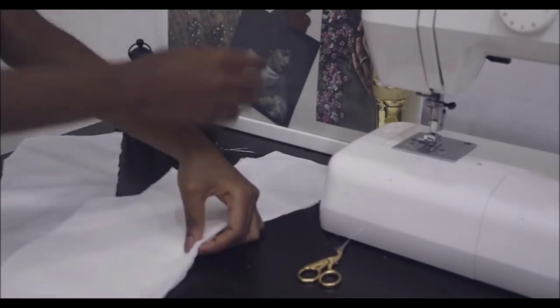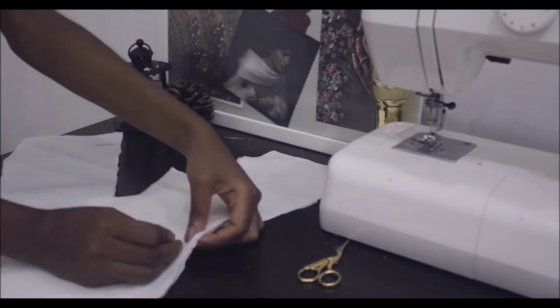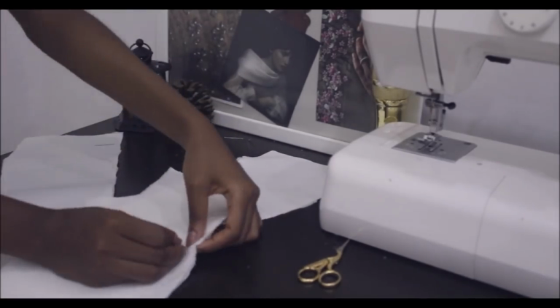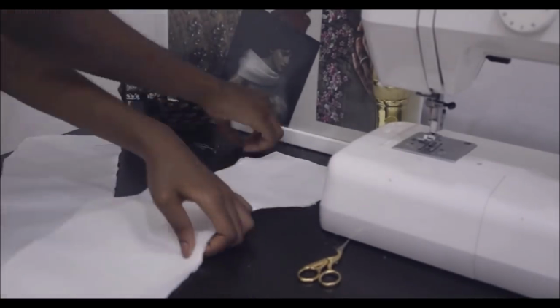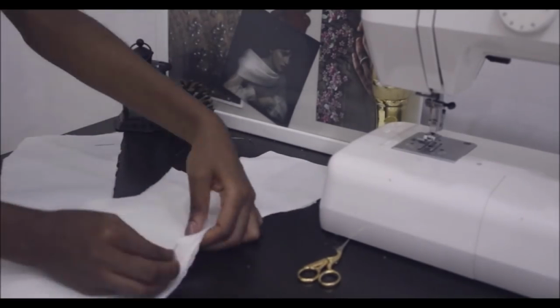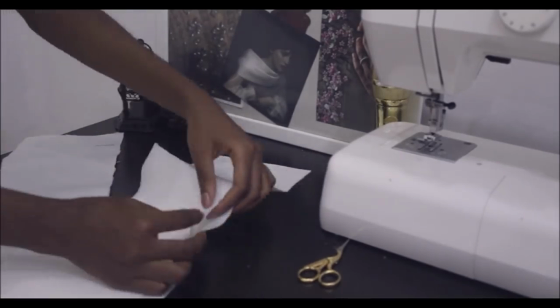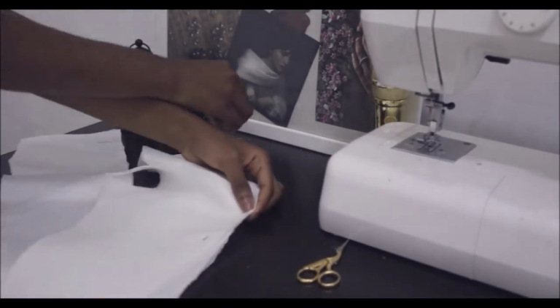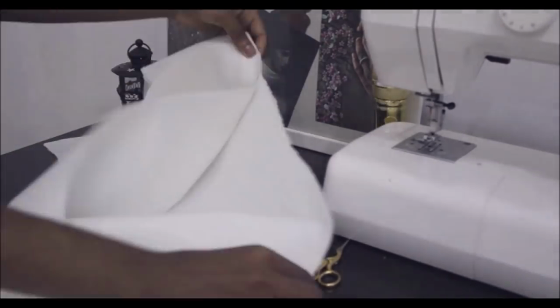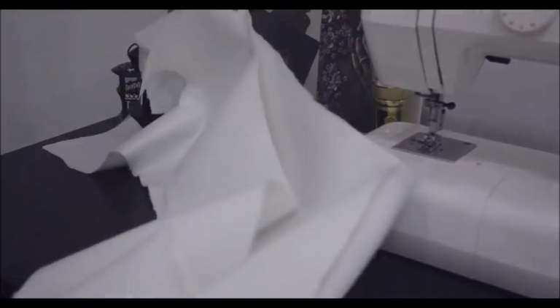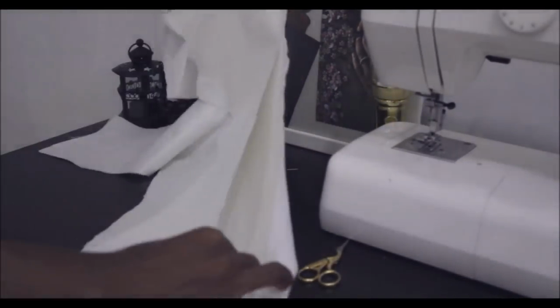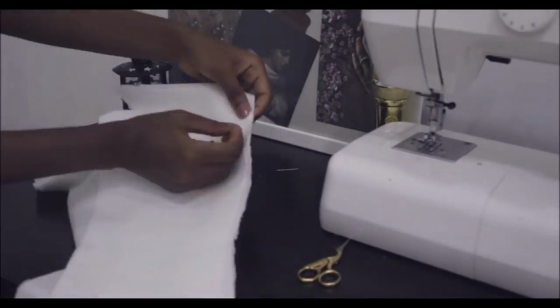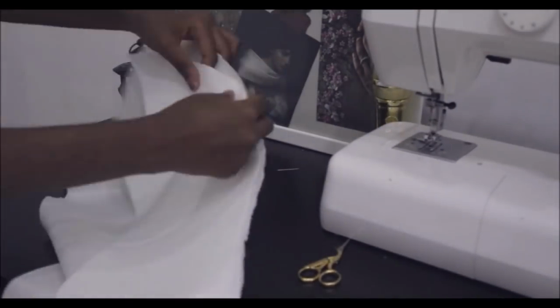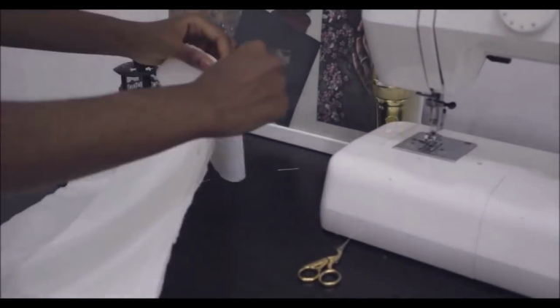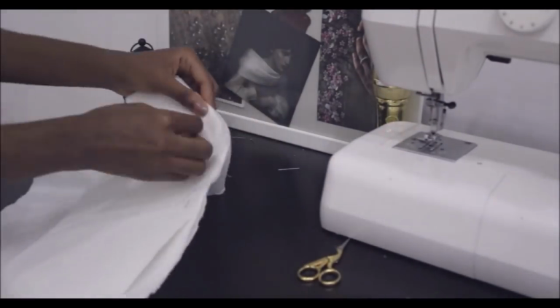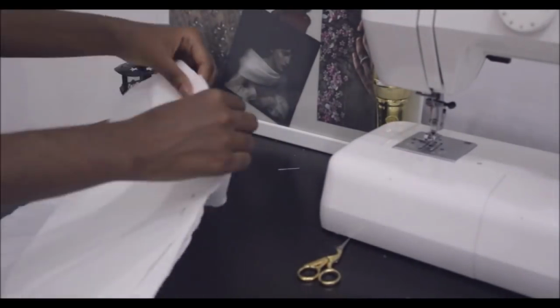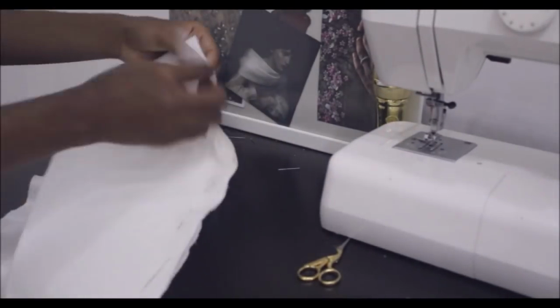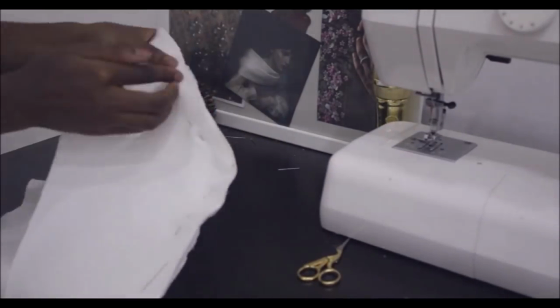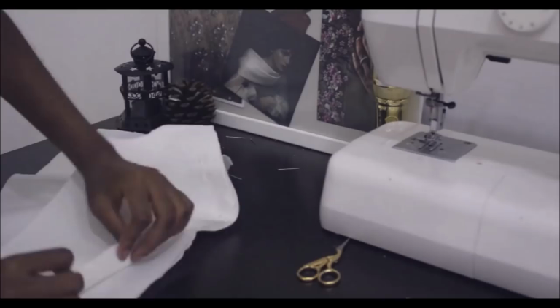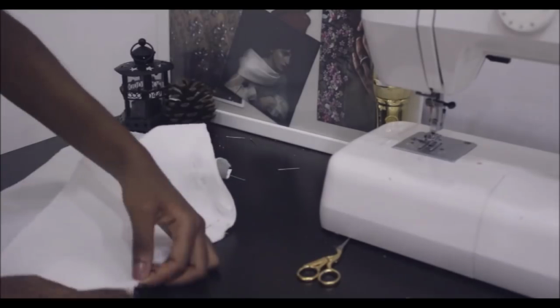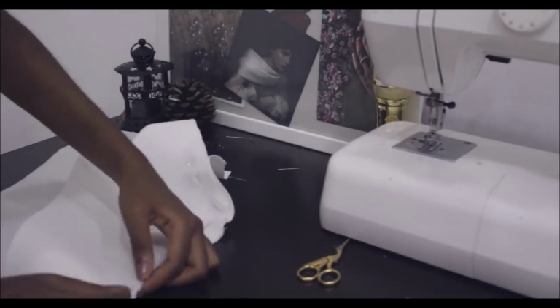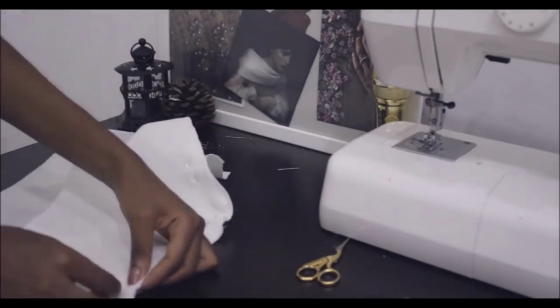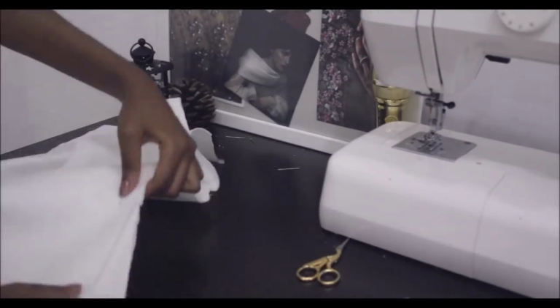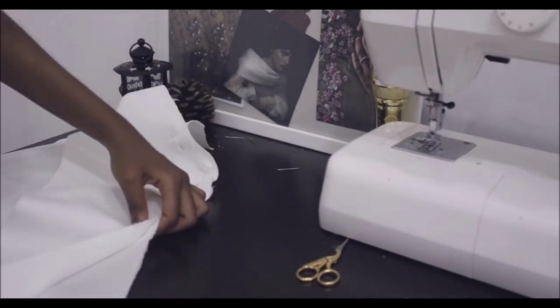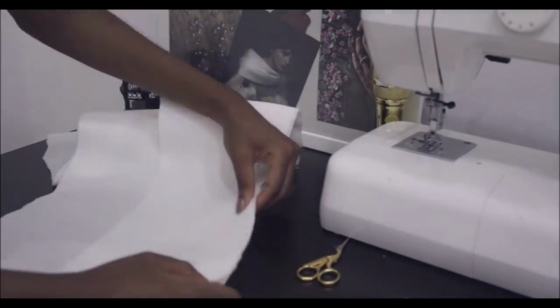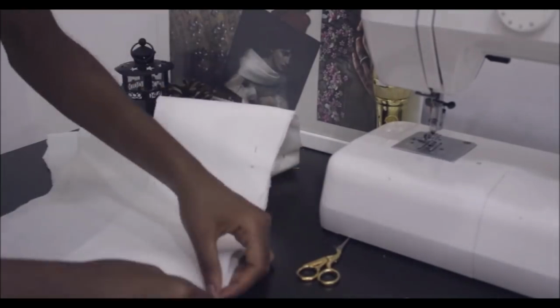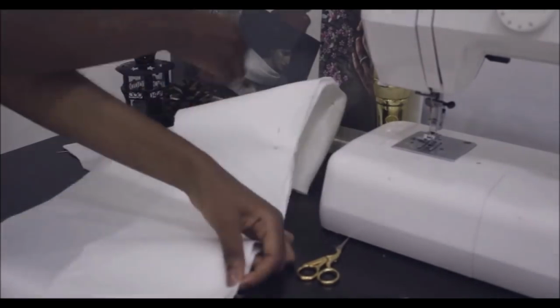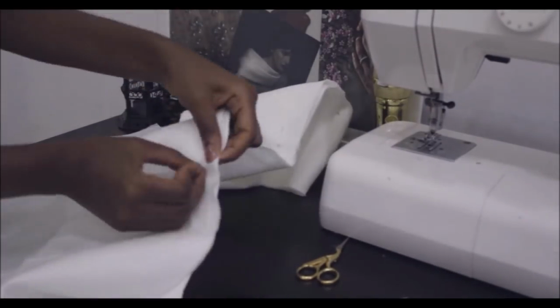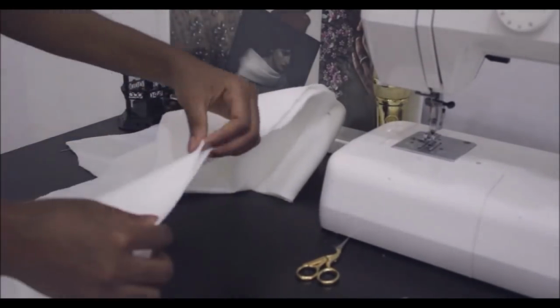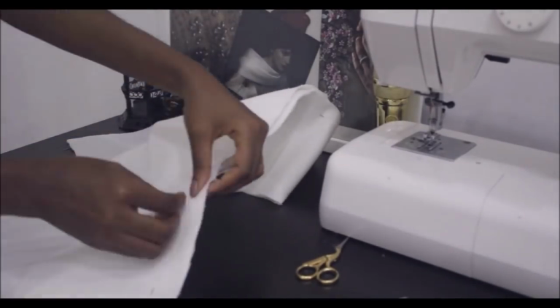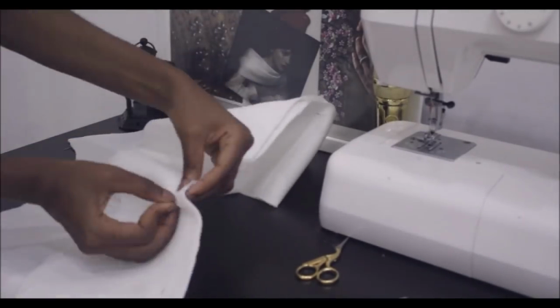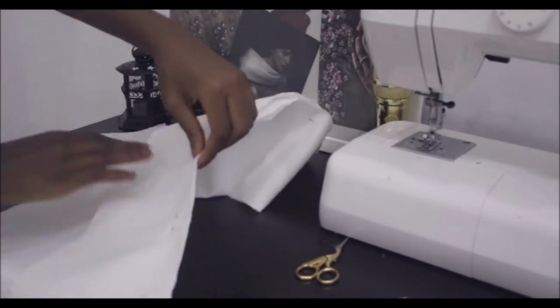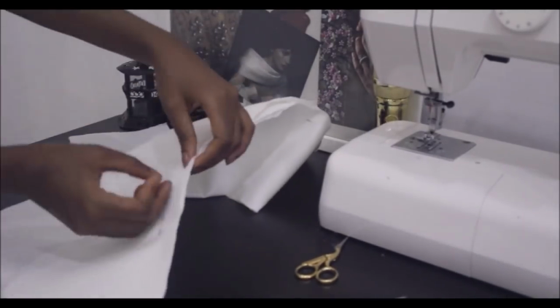I'm just sewing whatever I cut — just sewing and joining everything together.